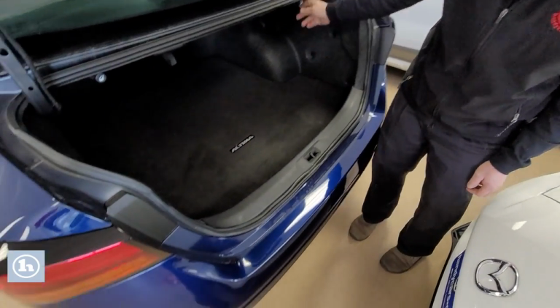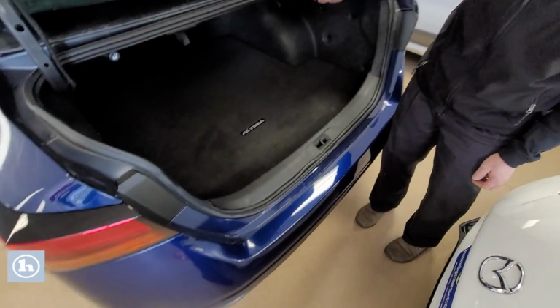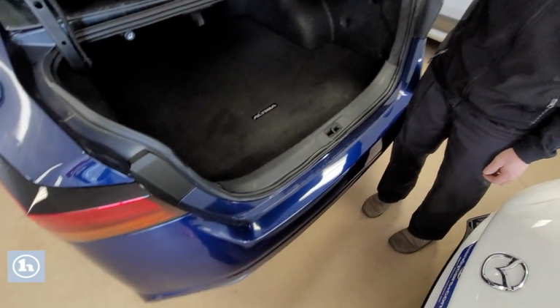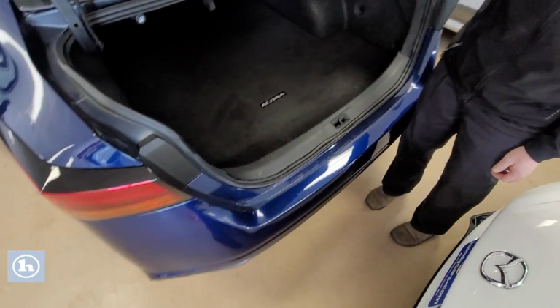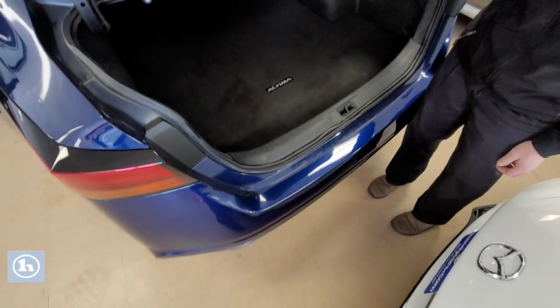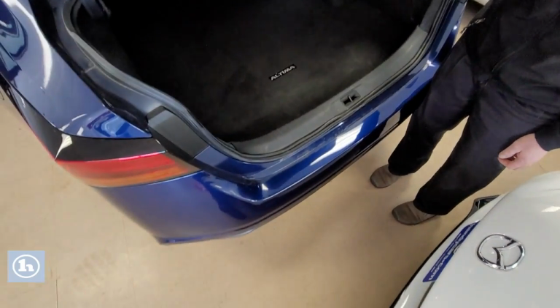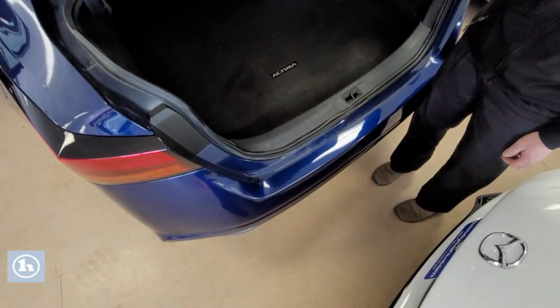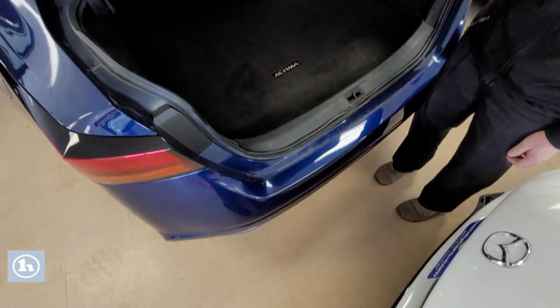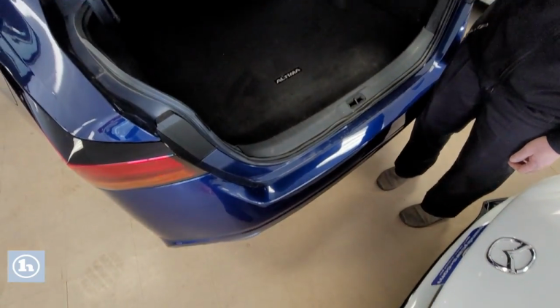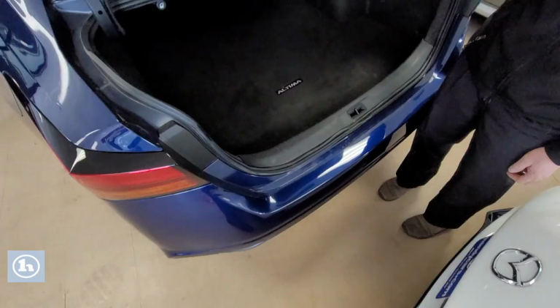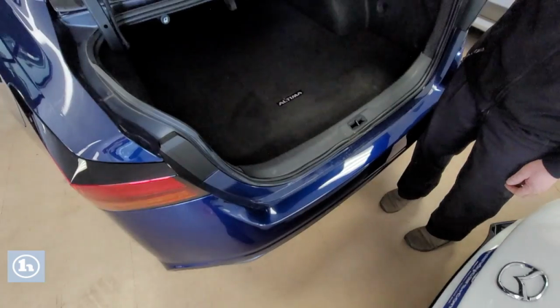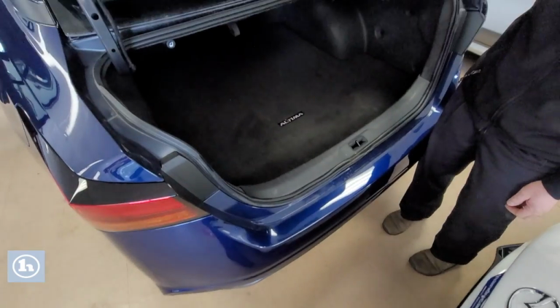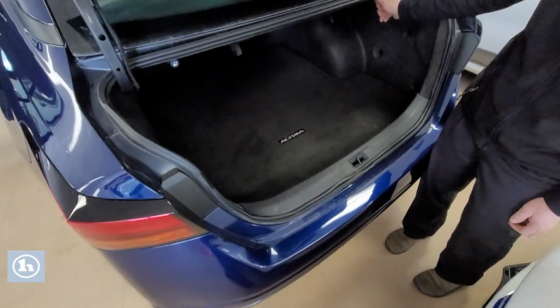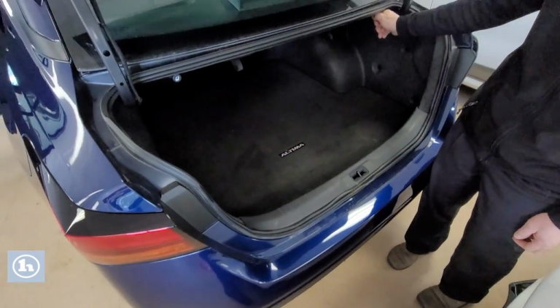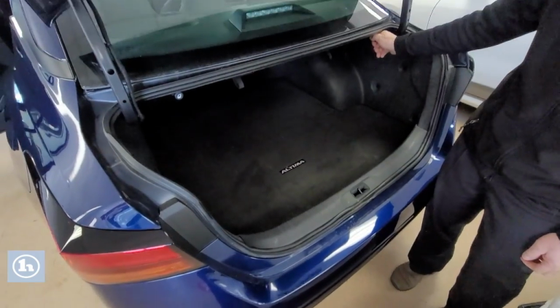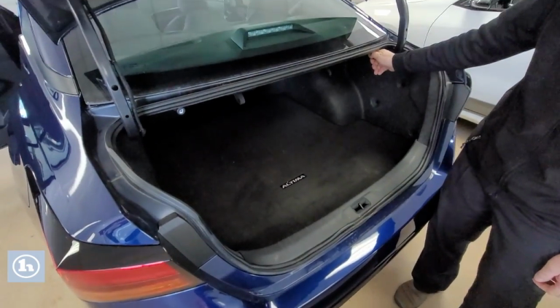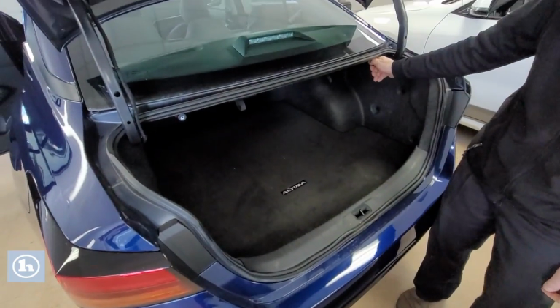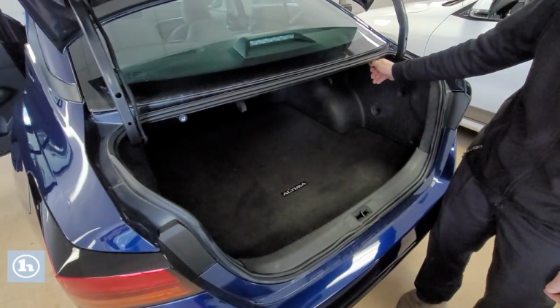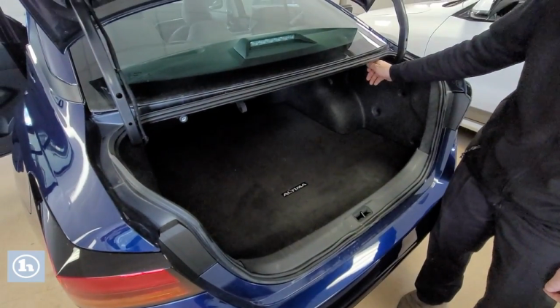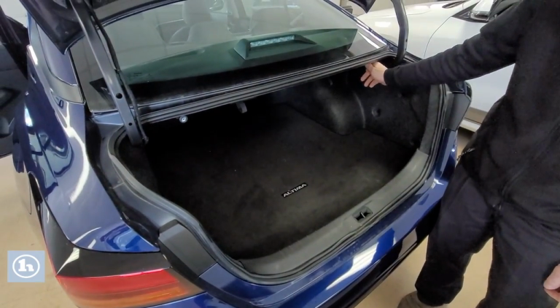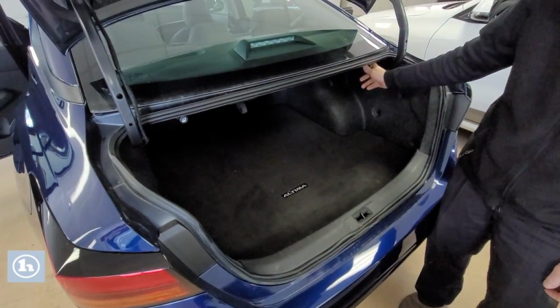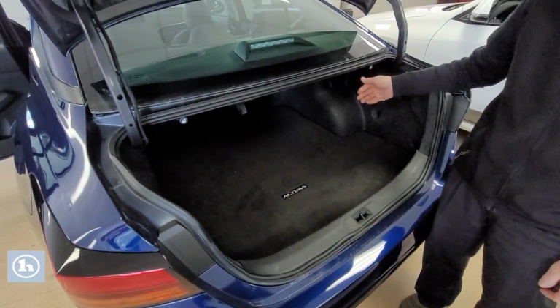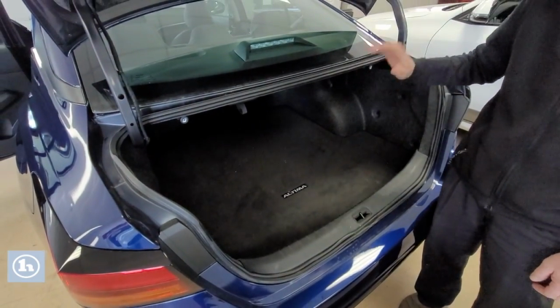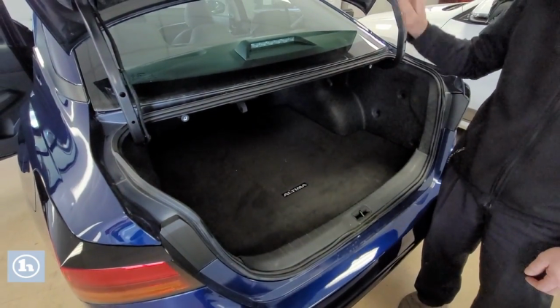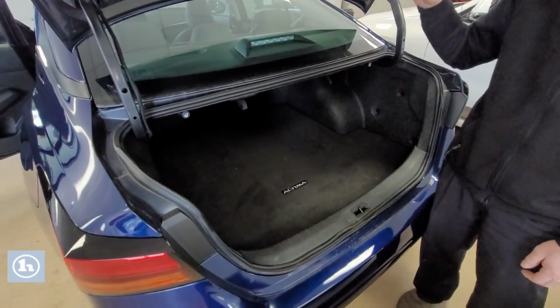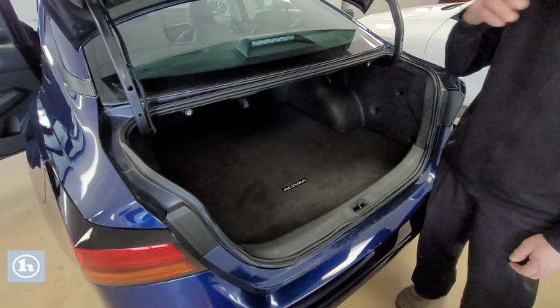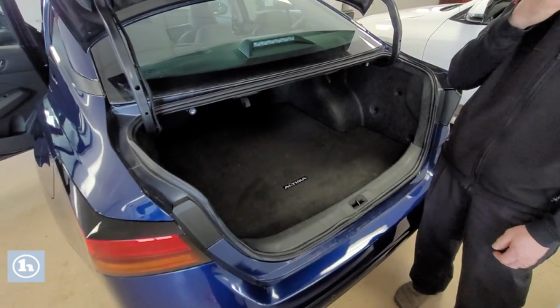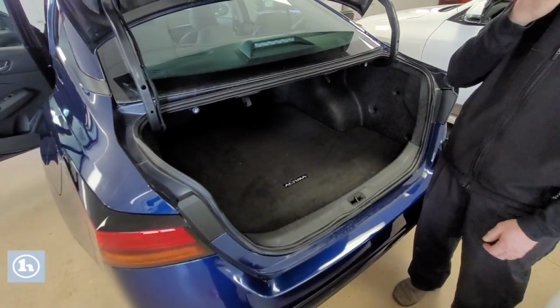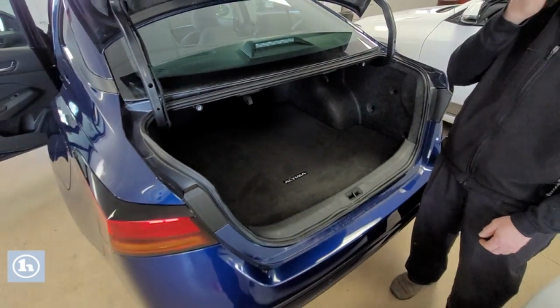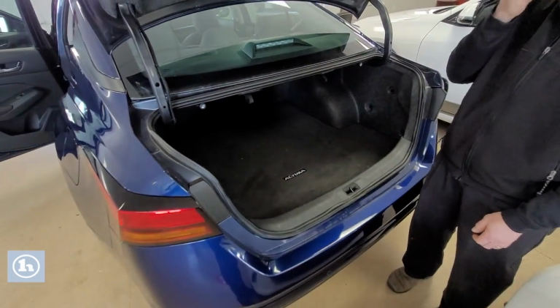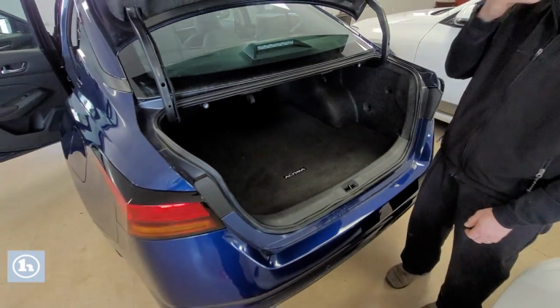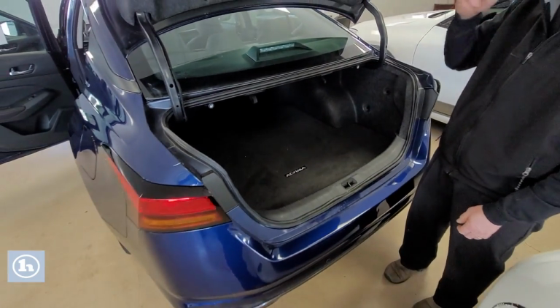Just pull these, release those, the seats will go down, and lots of storage room.